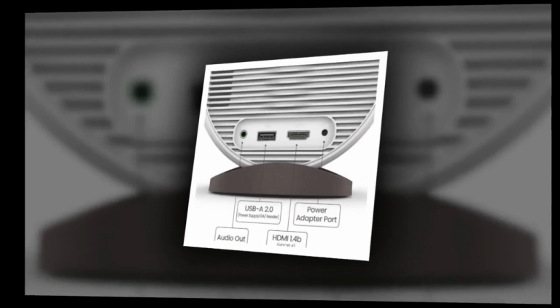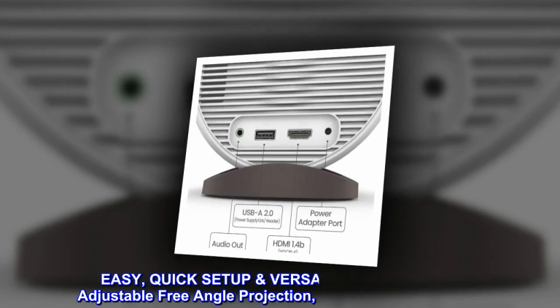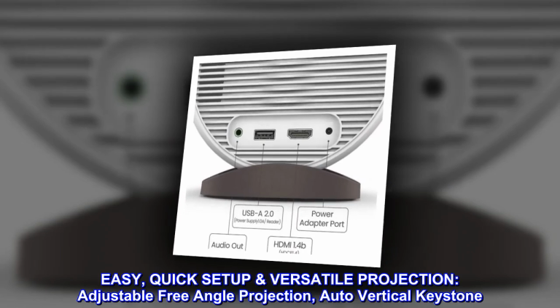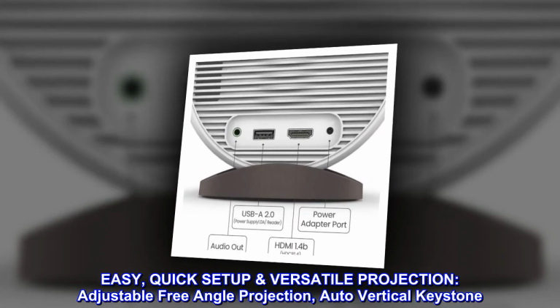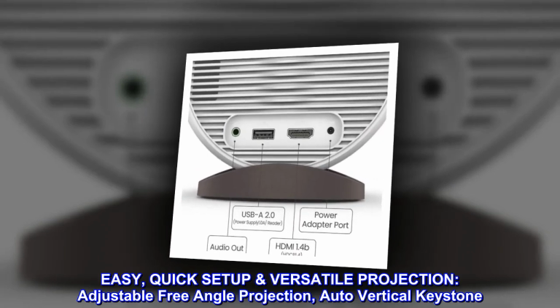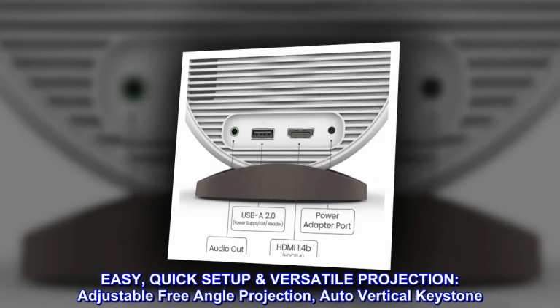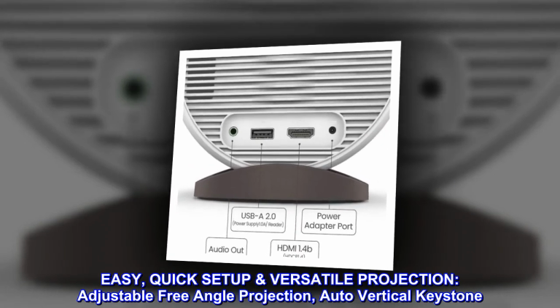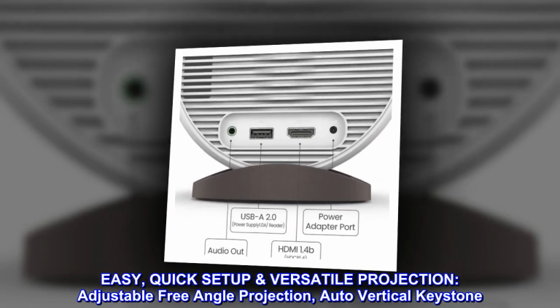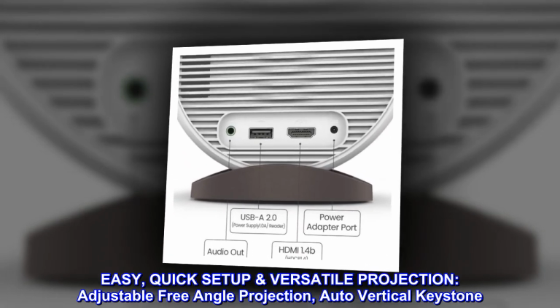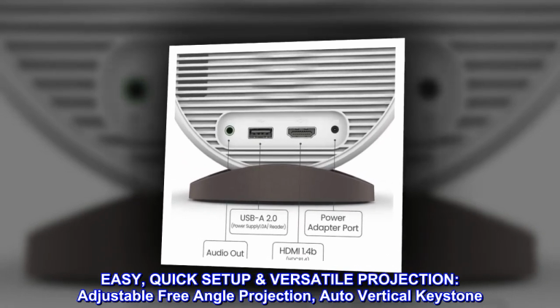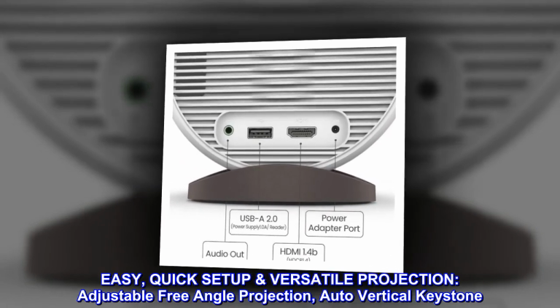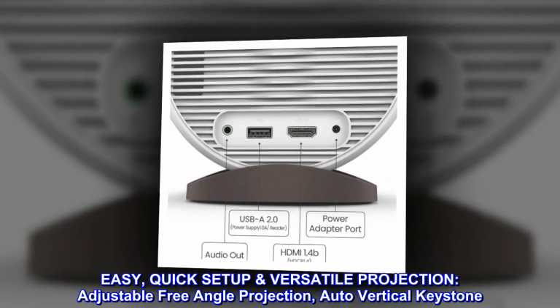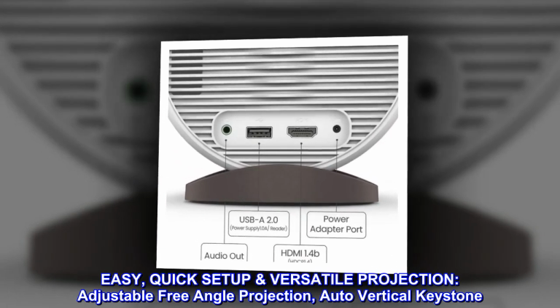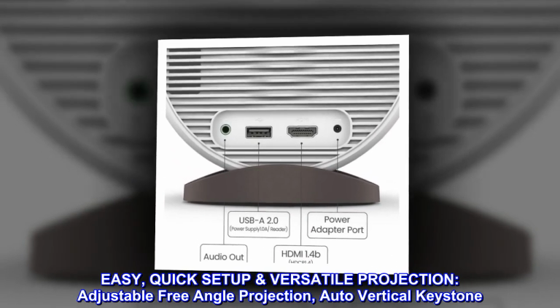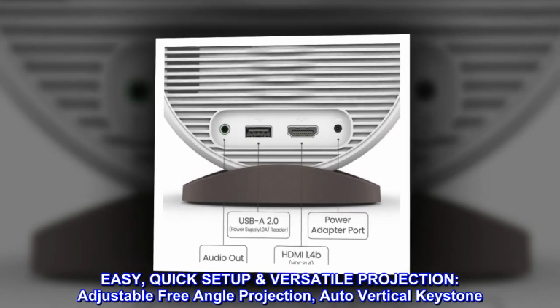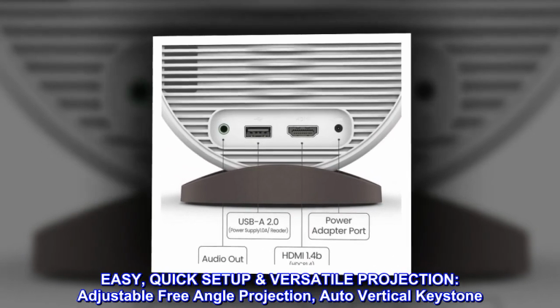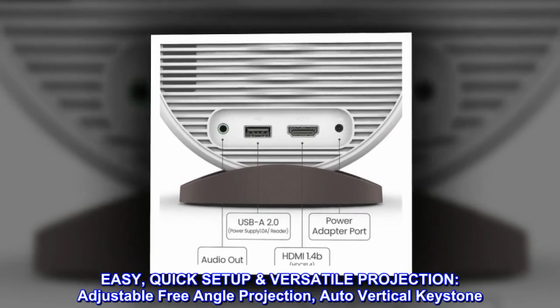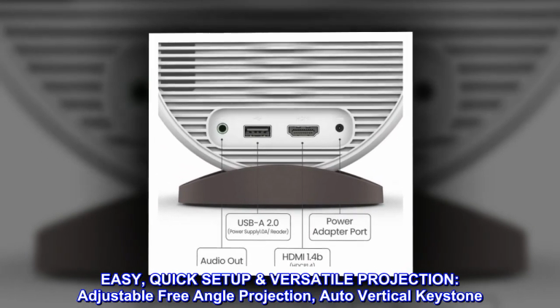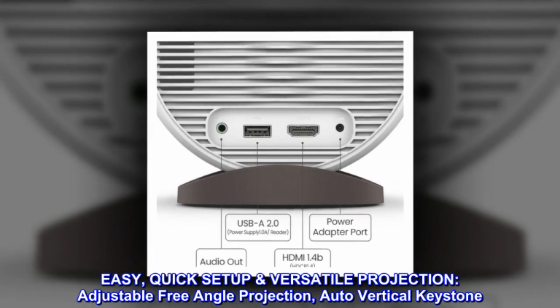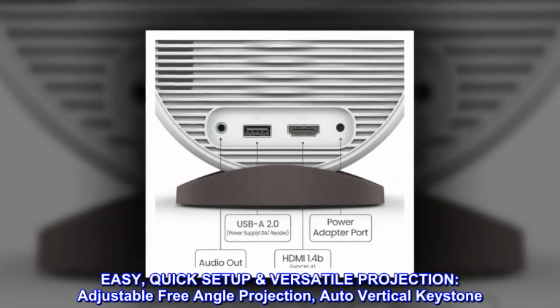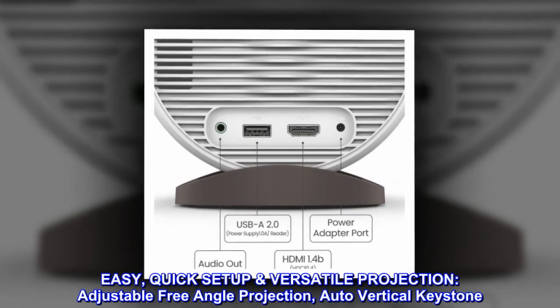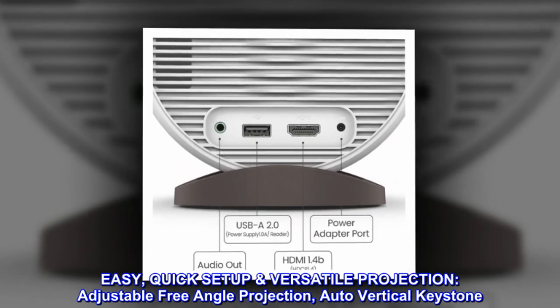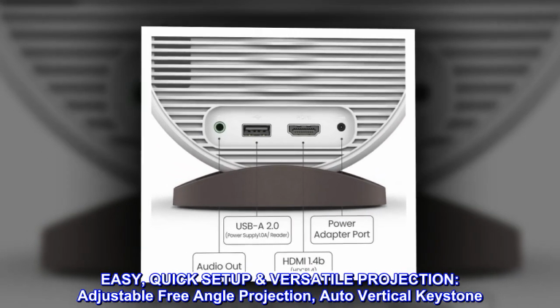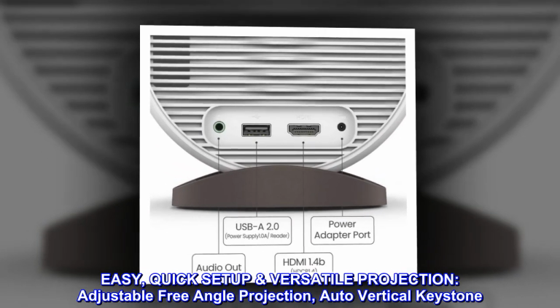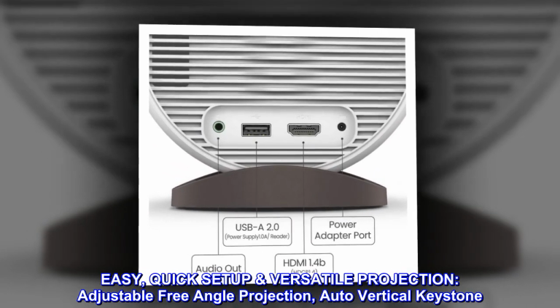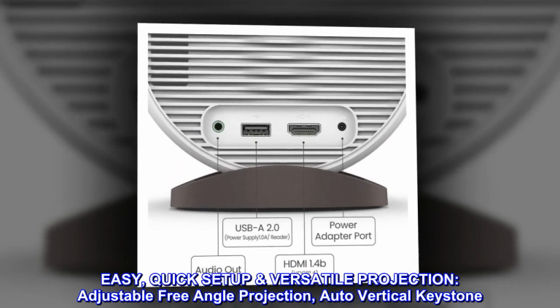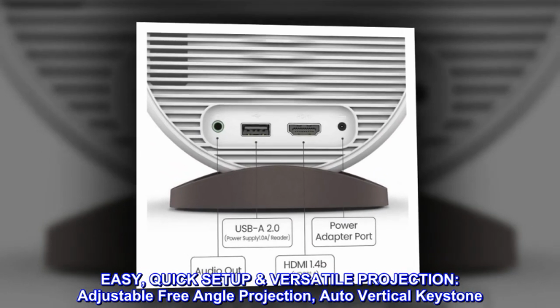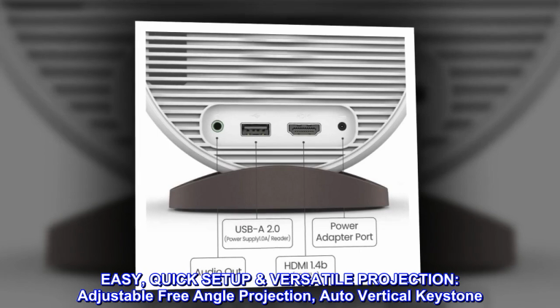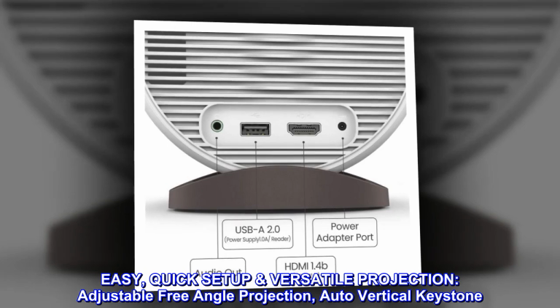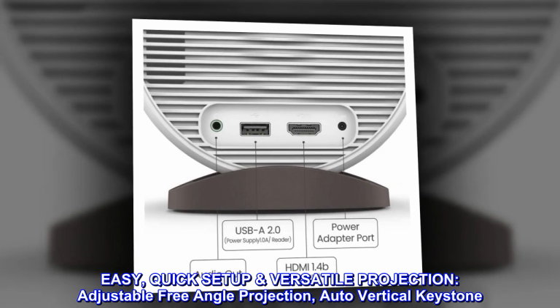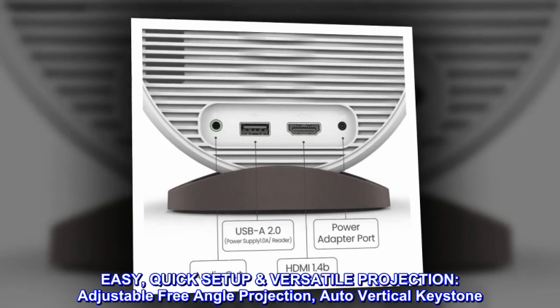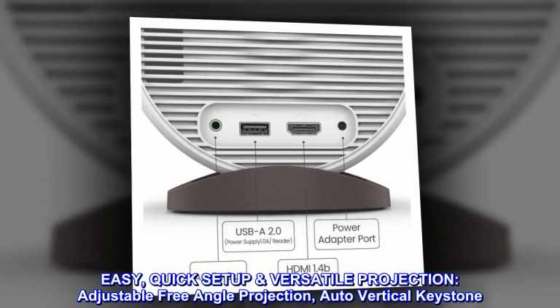Easy, quick setup with versatile projection. Adjustable free angle projection and auto vertical keystone.